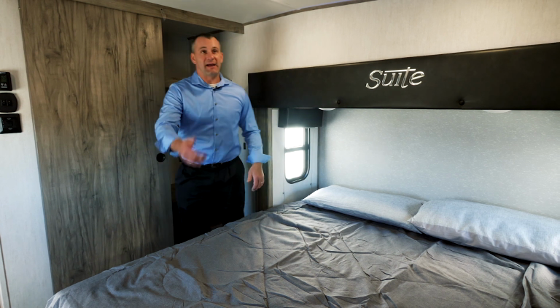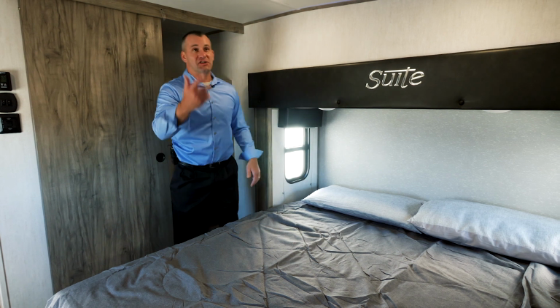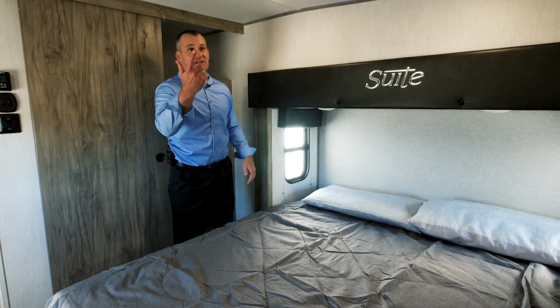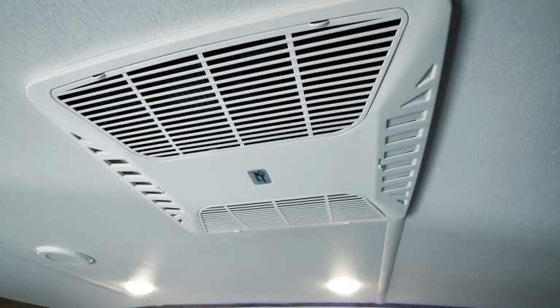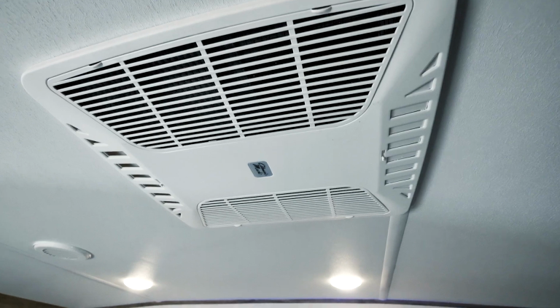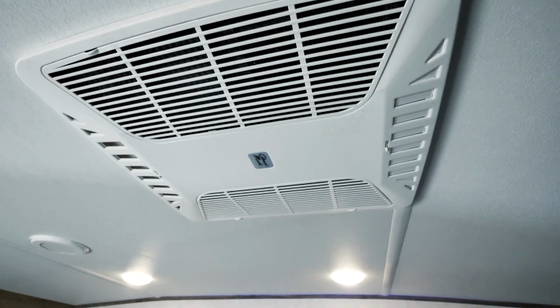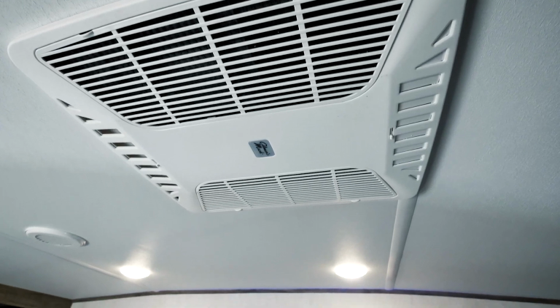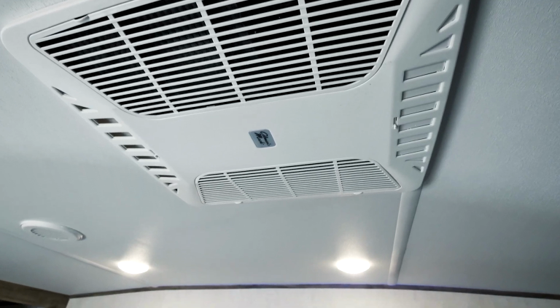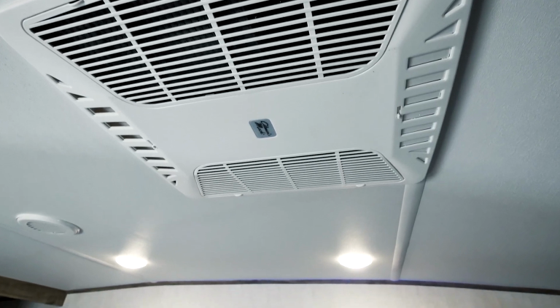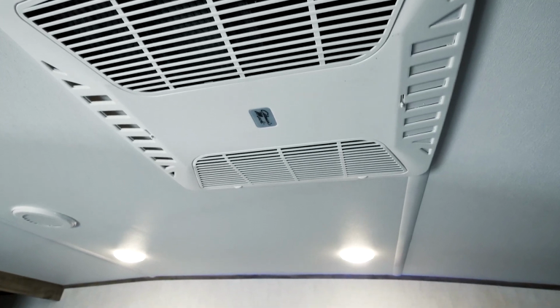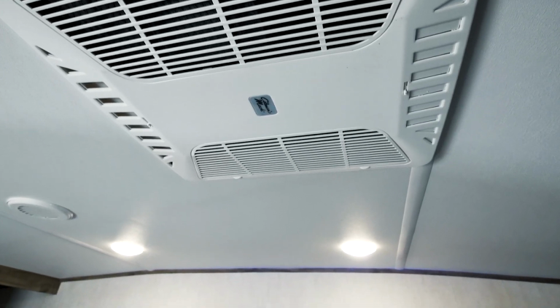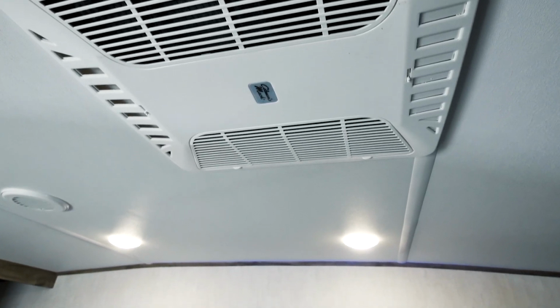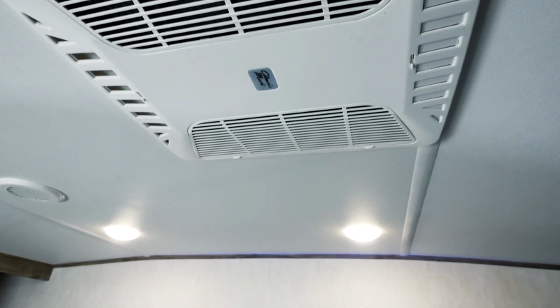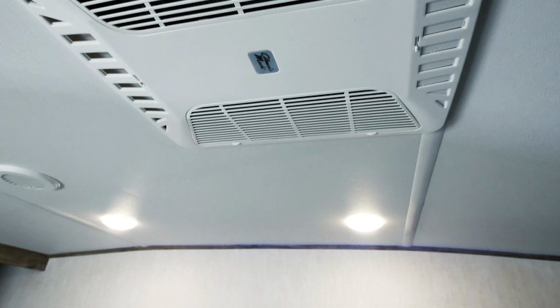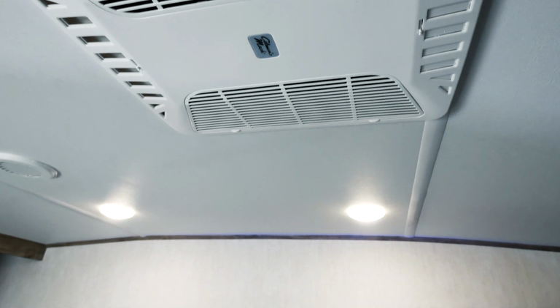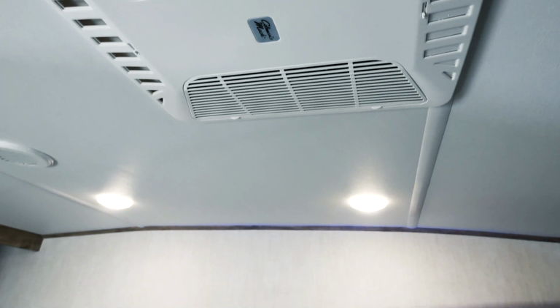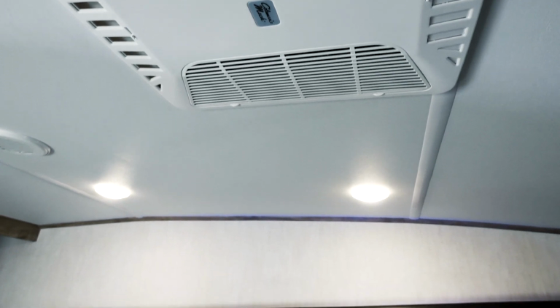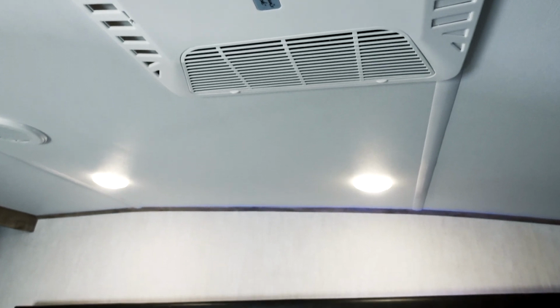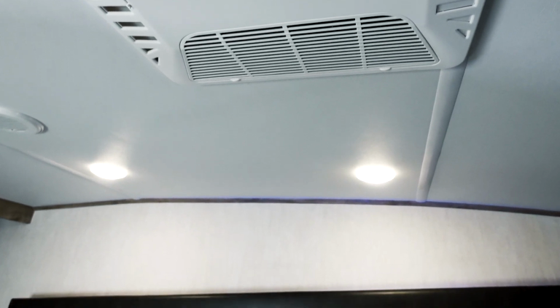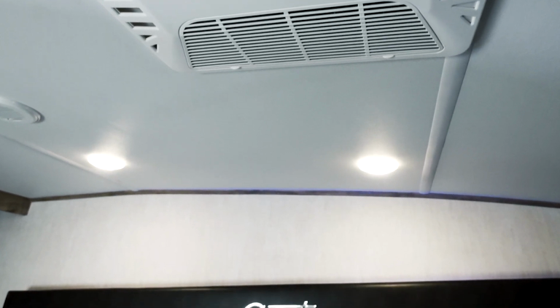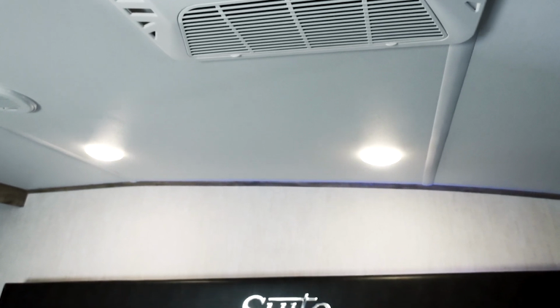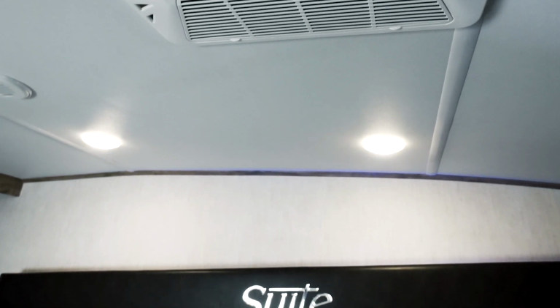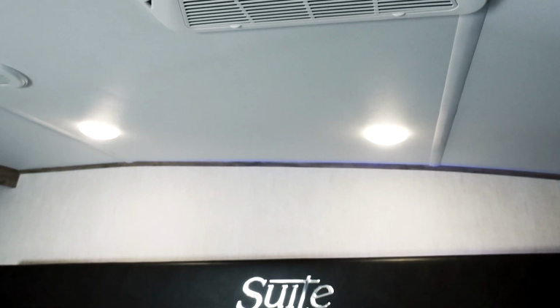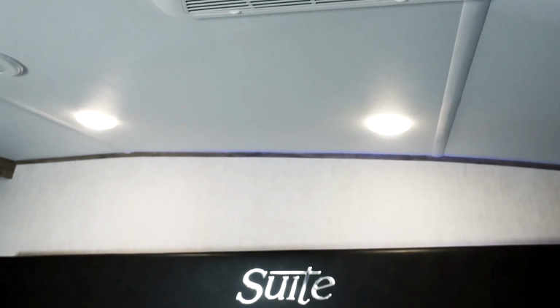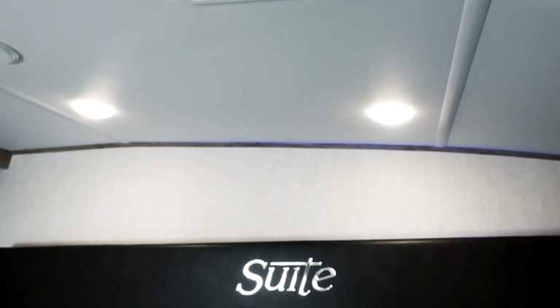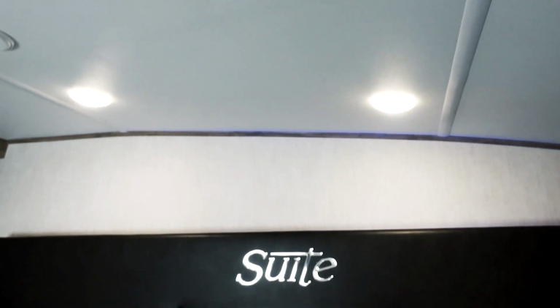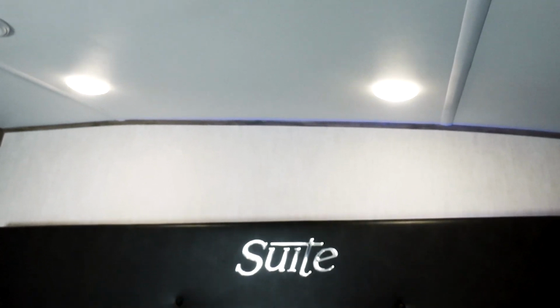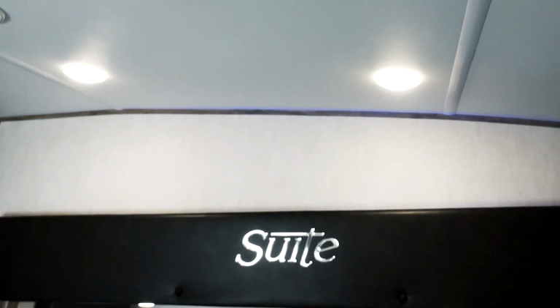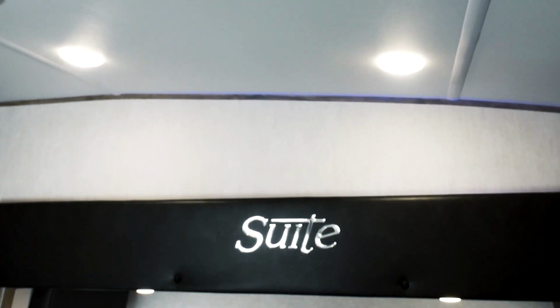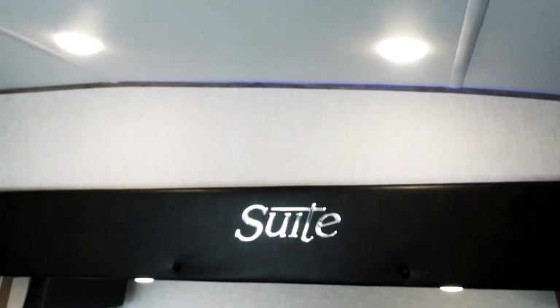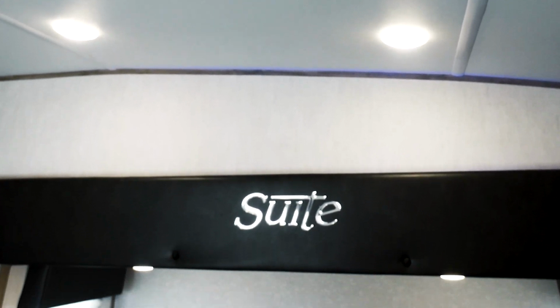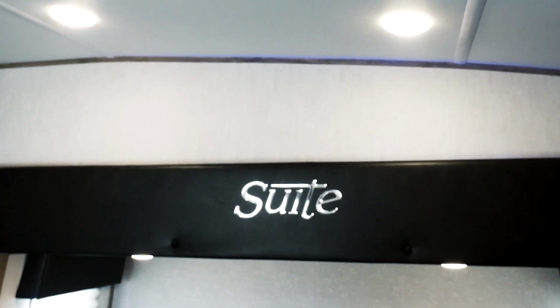As you can see right here, this is your second AC in the bedroom. Guys, it doesn't get any better than this.